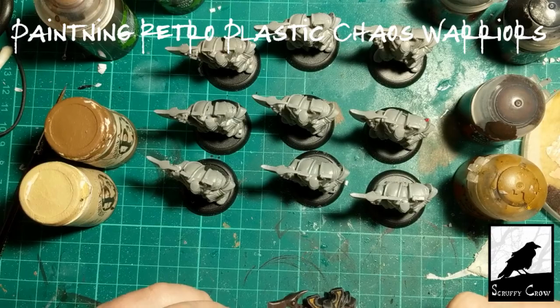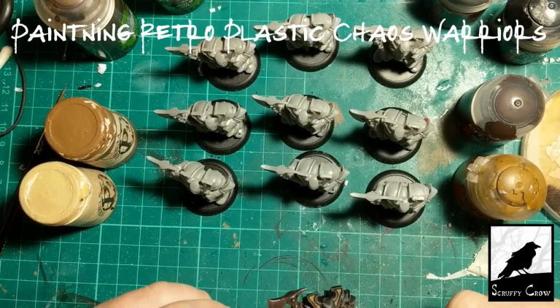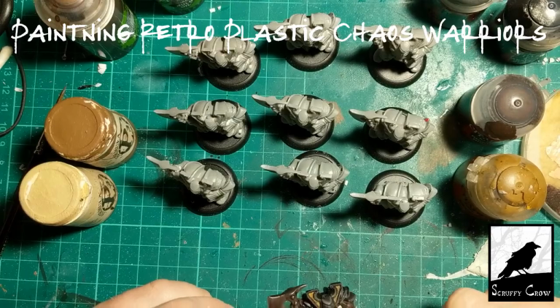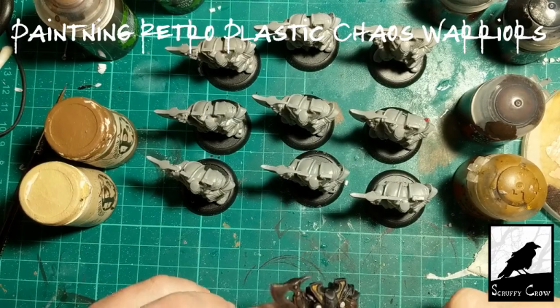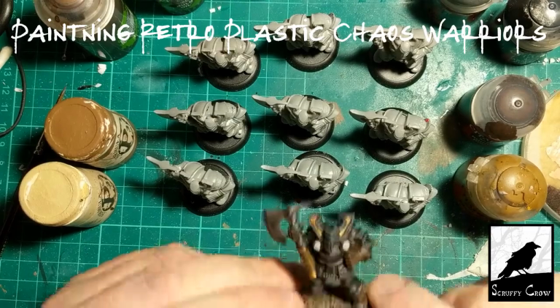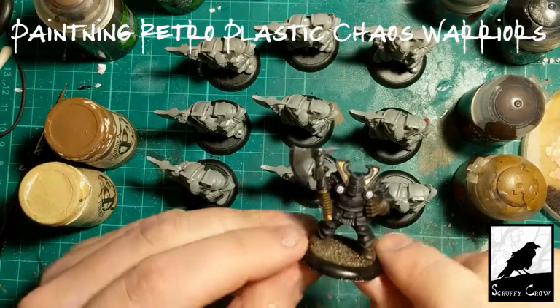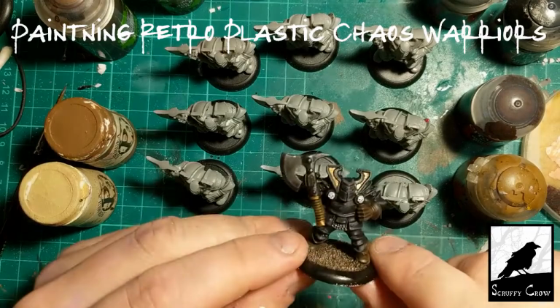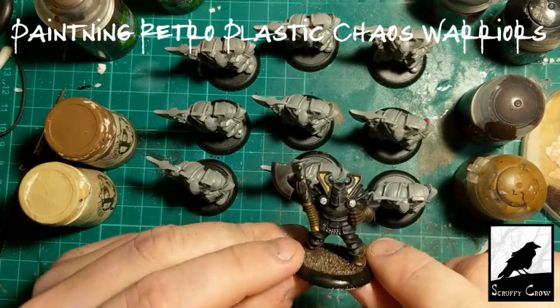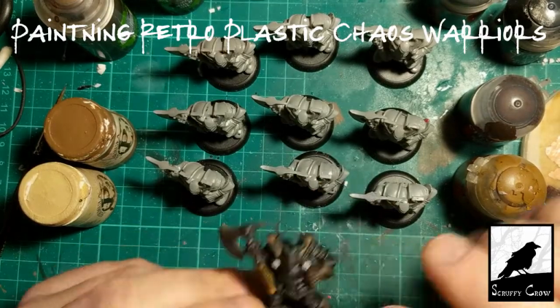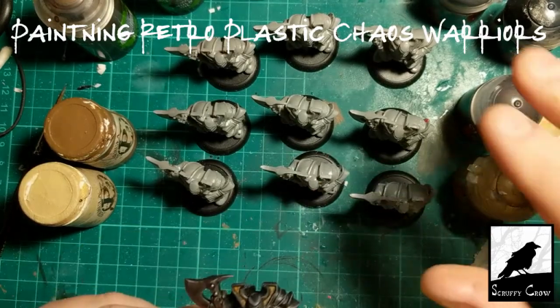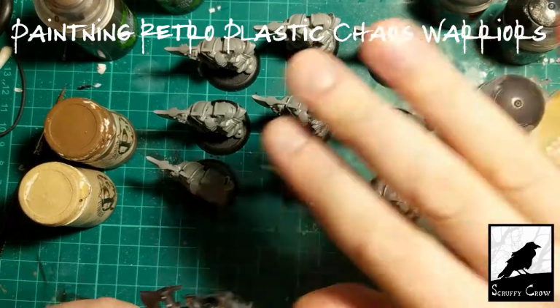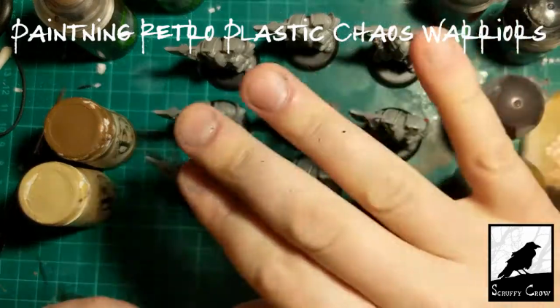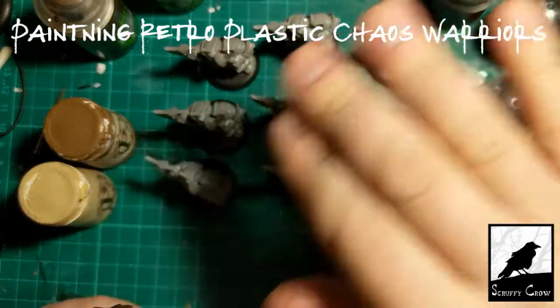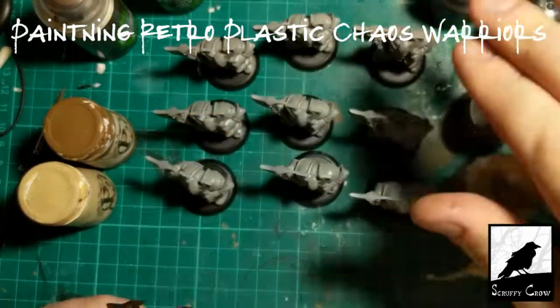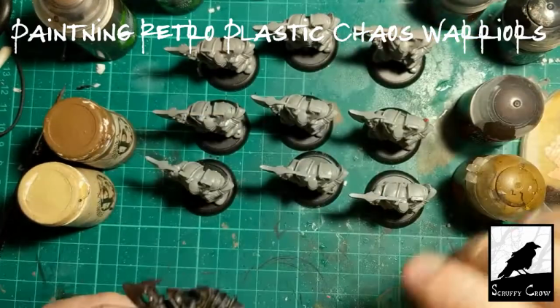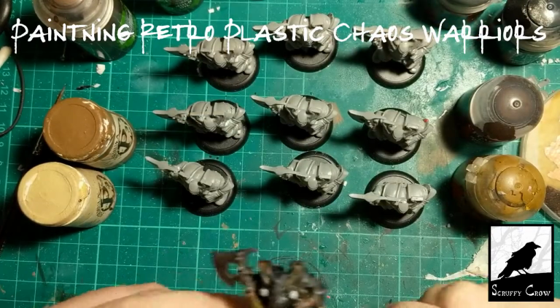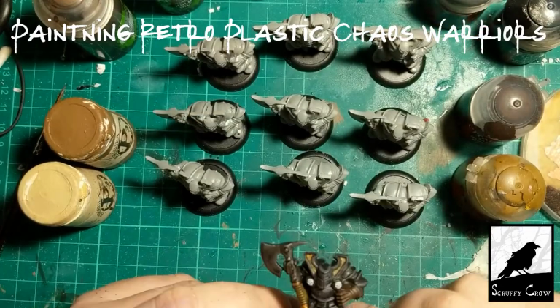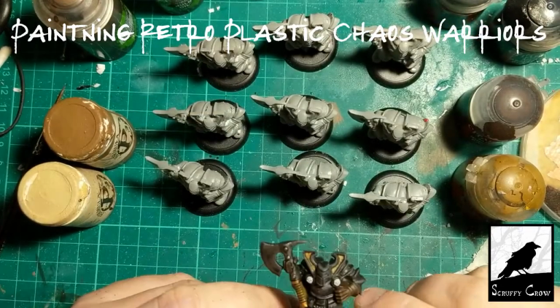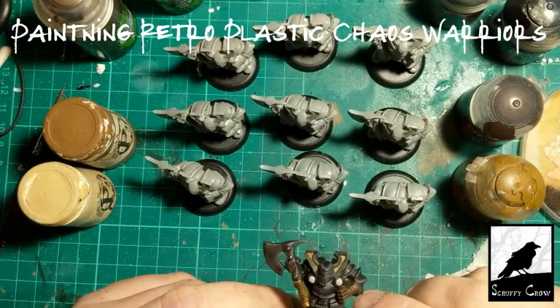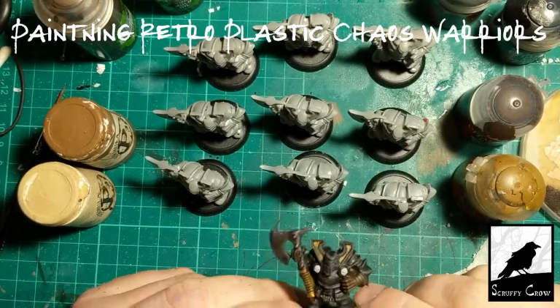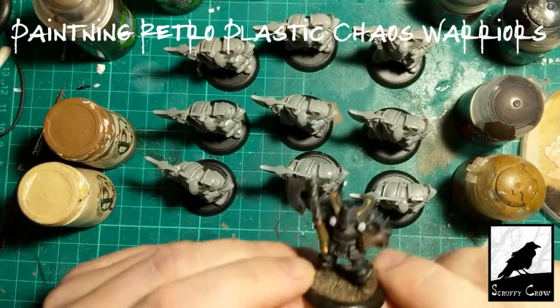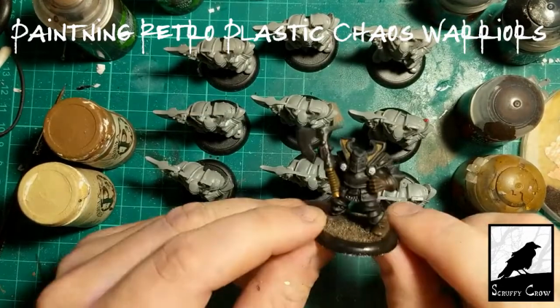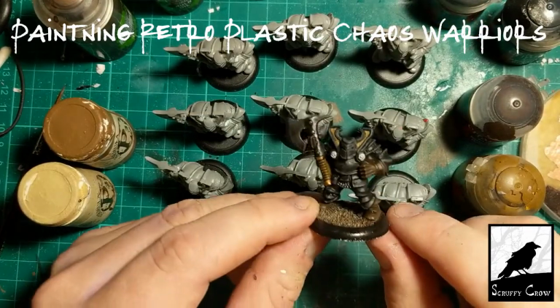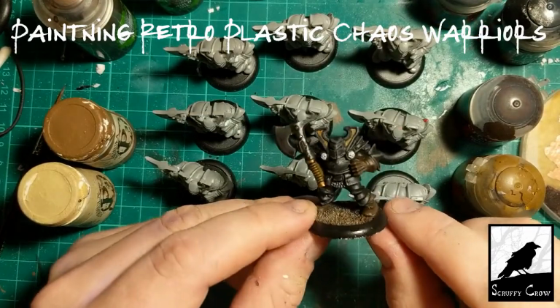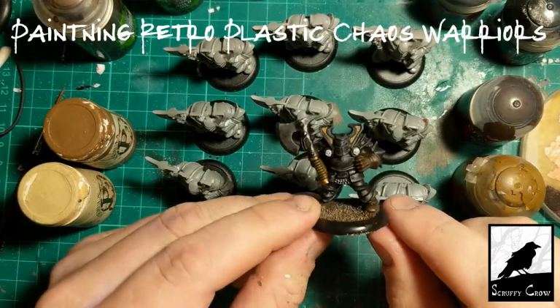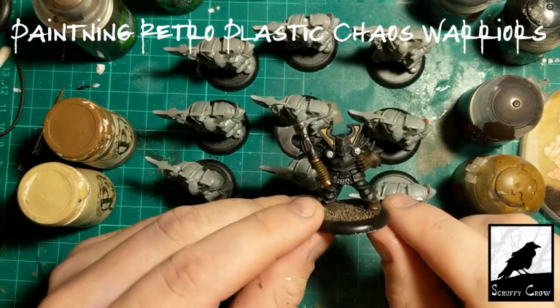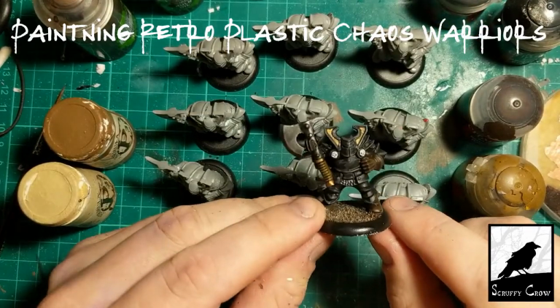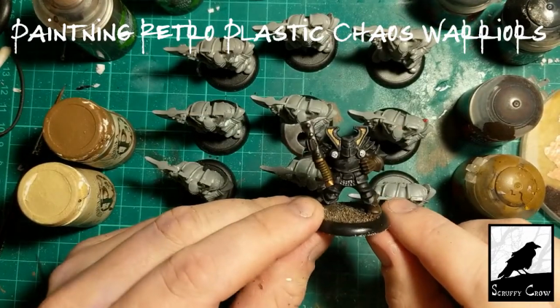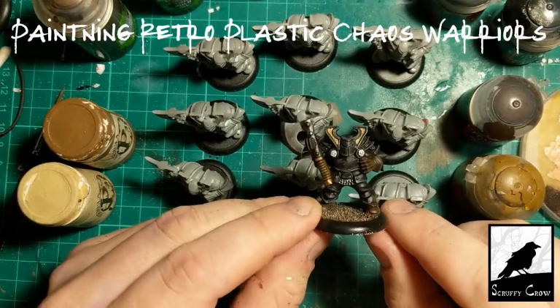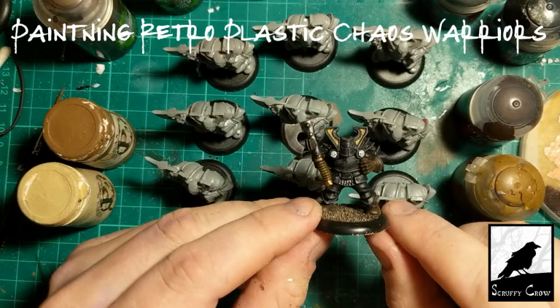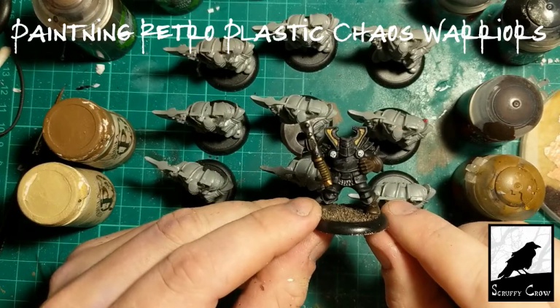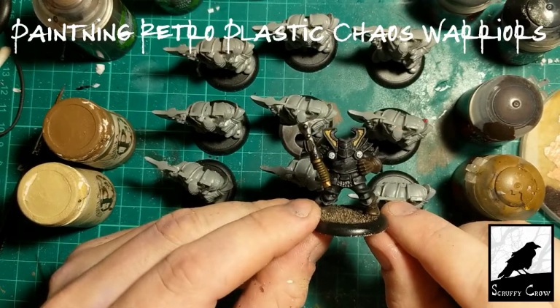Hi guys, in this video I'm going to try and speed paint these 9 Chaos Warriors to match this one here.